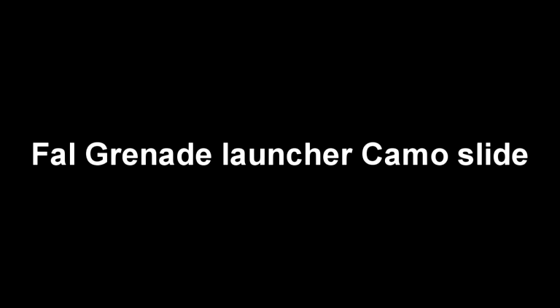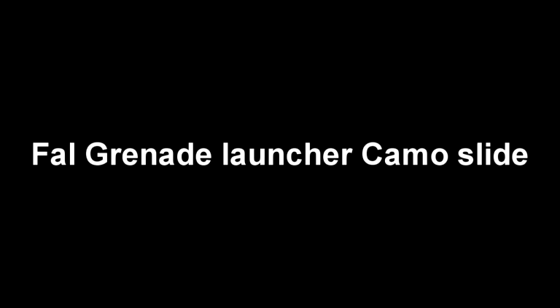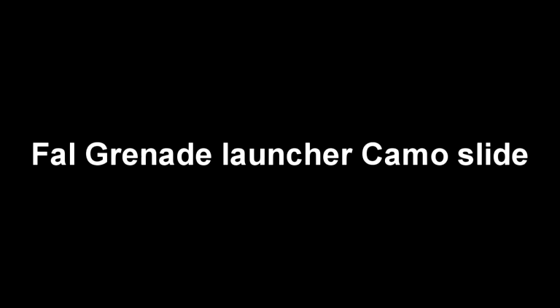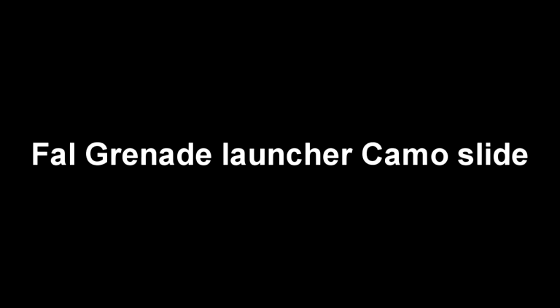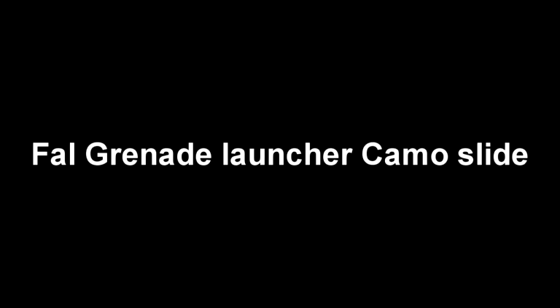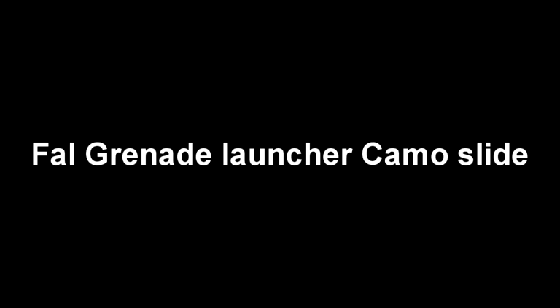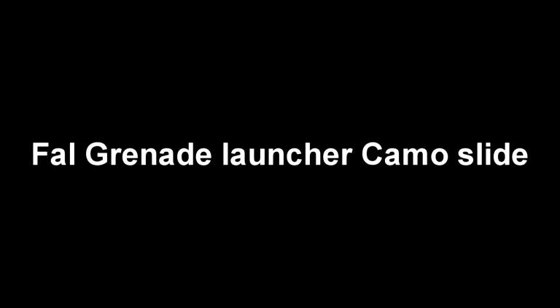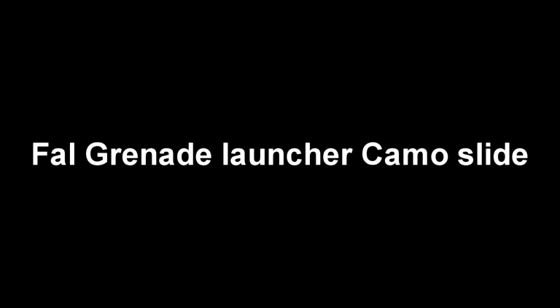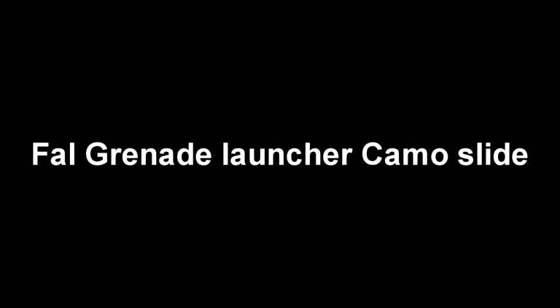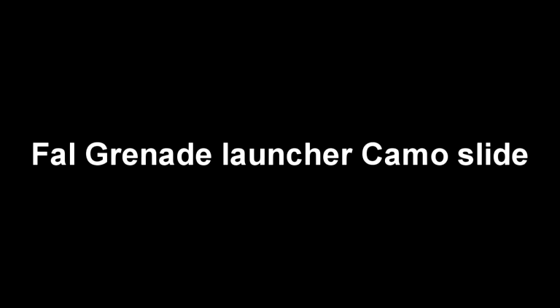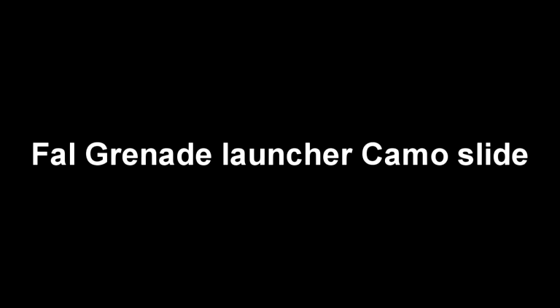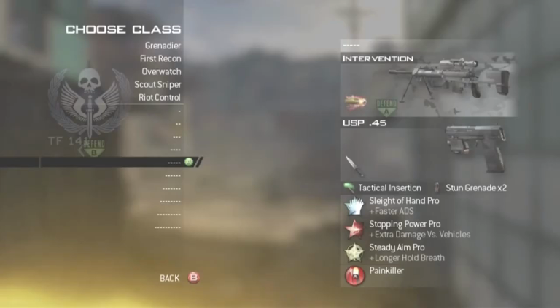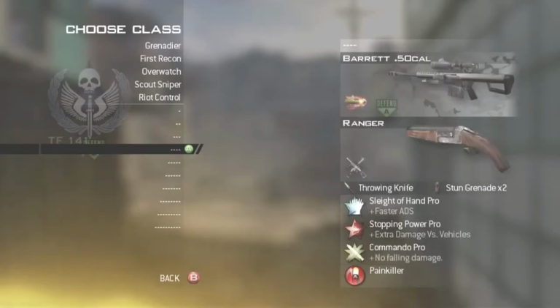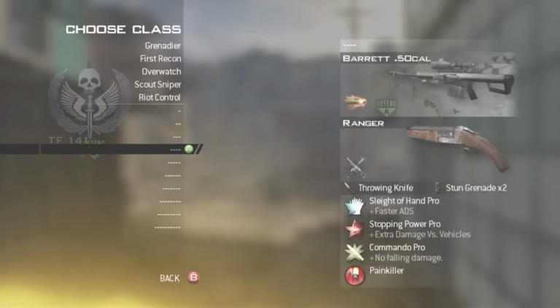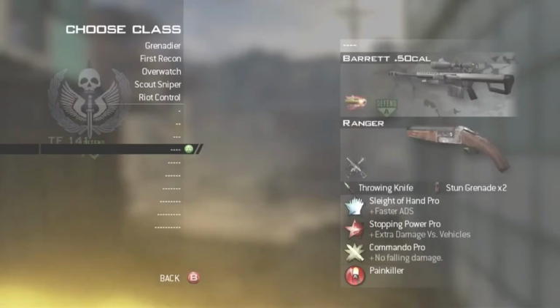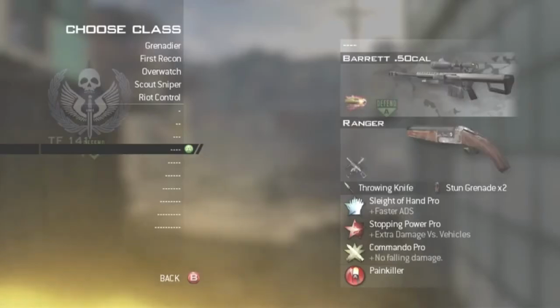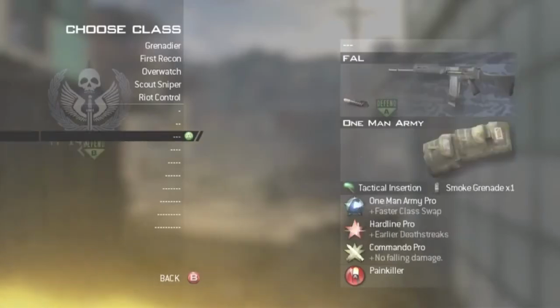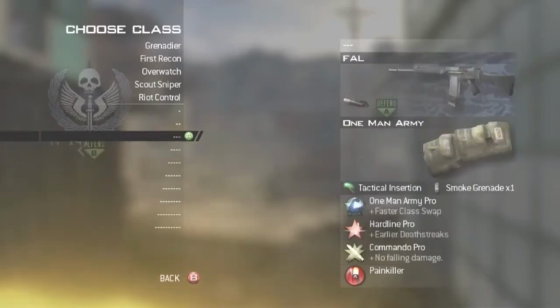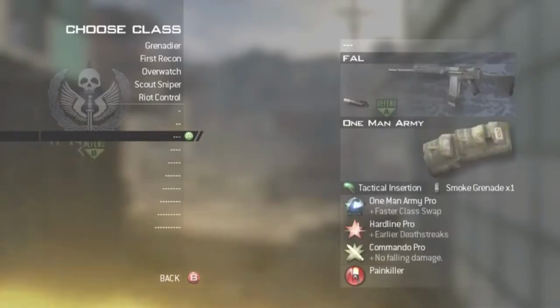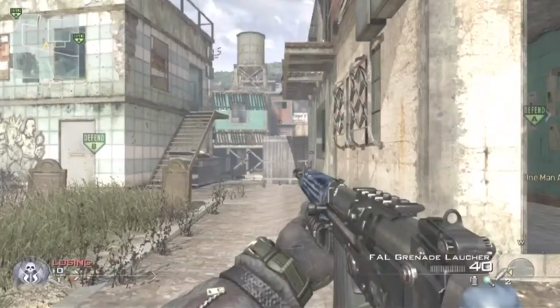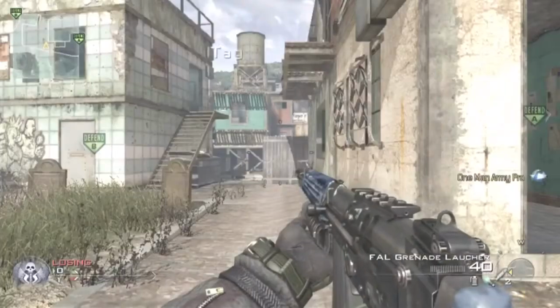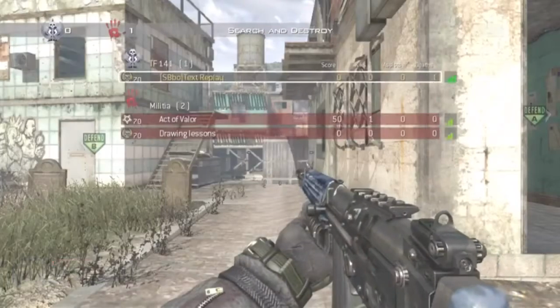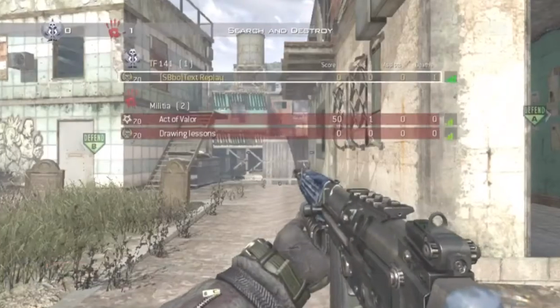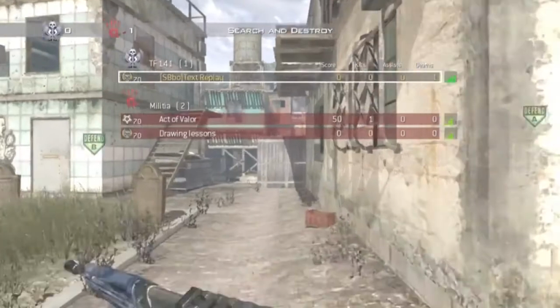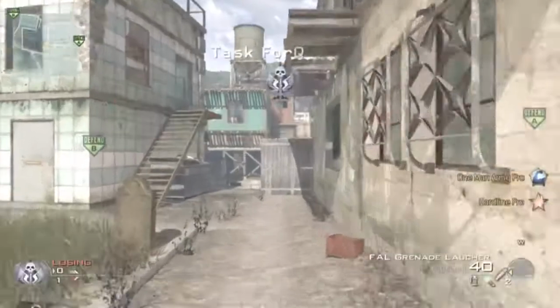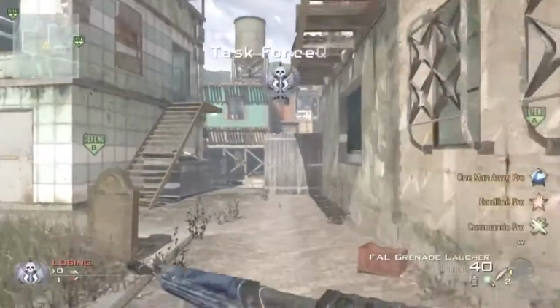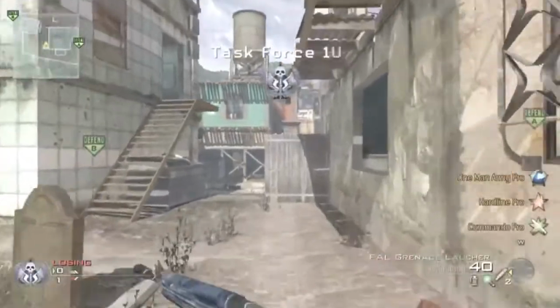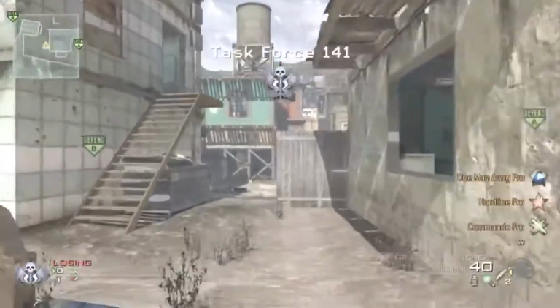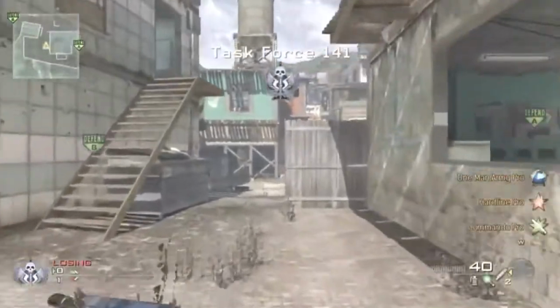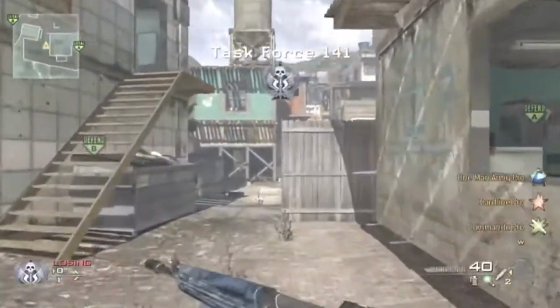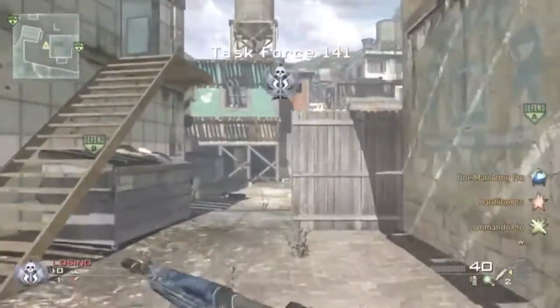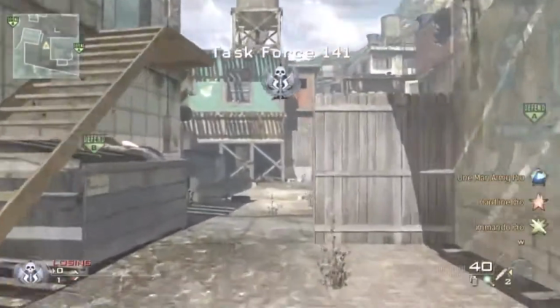The second class you need to have another FAL with a grenade launcher and any camo matching the type of the one you use for the first class.